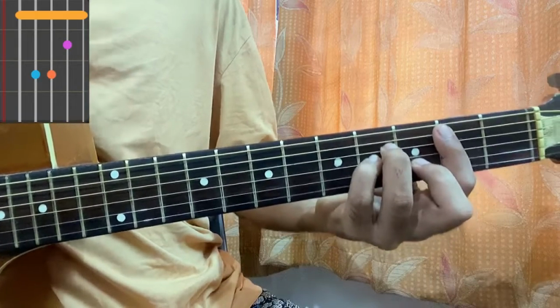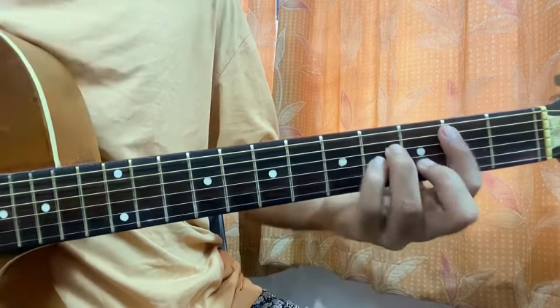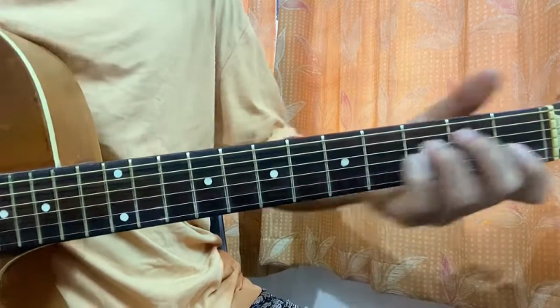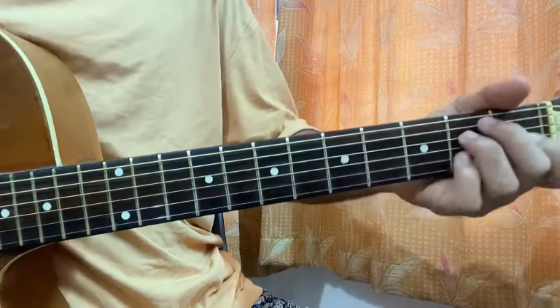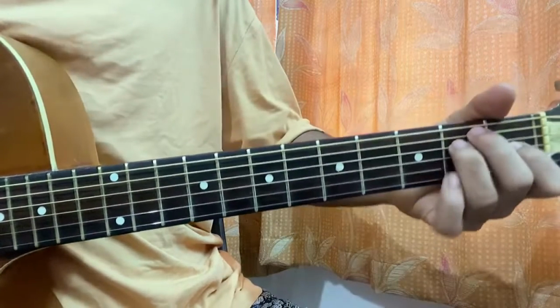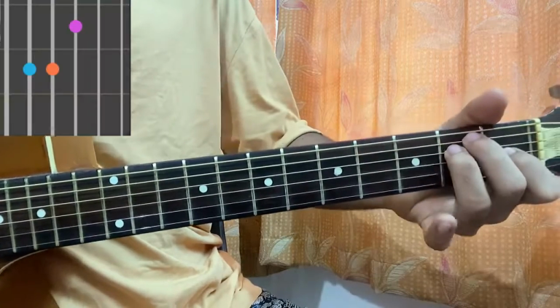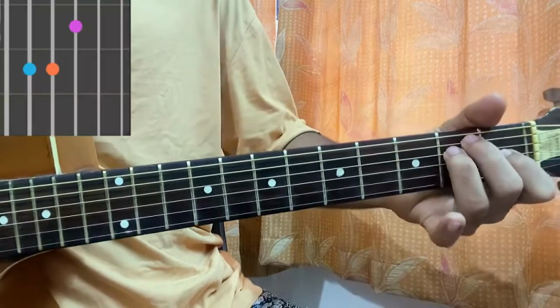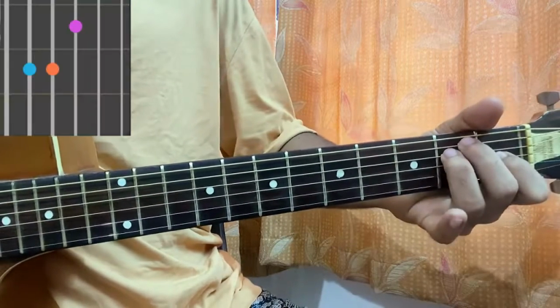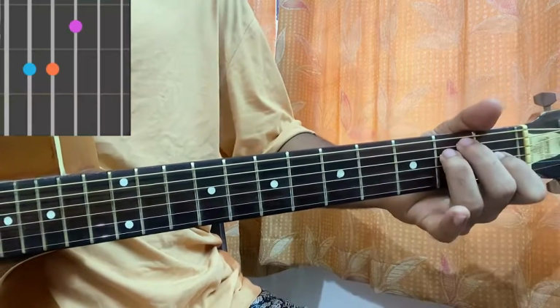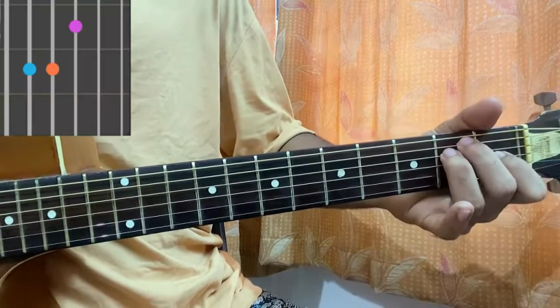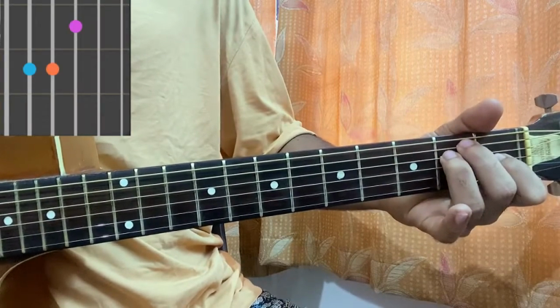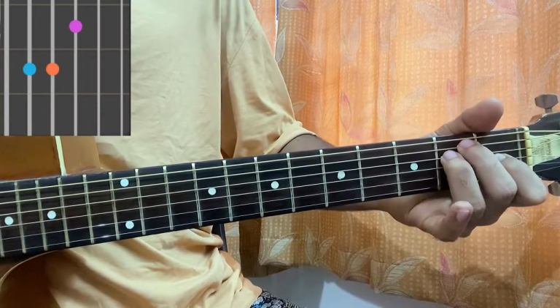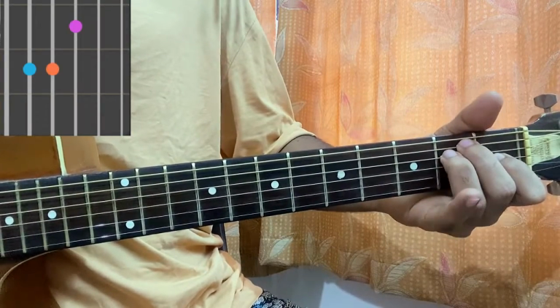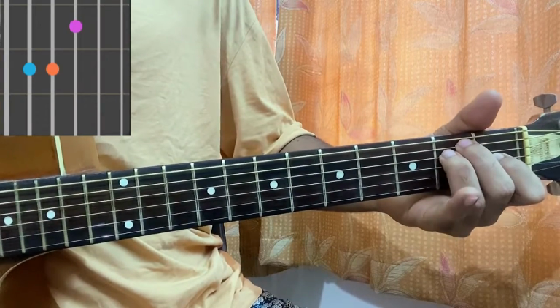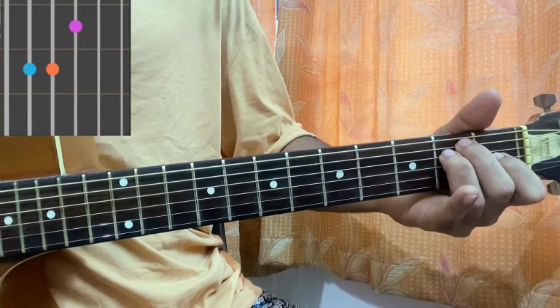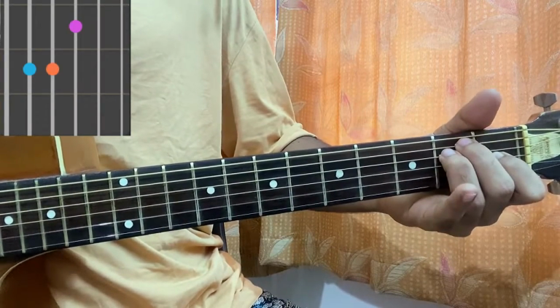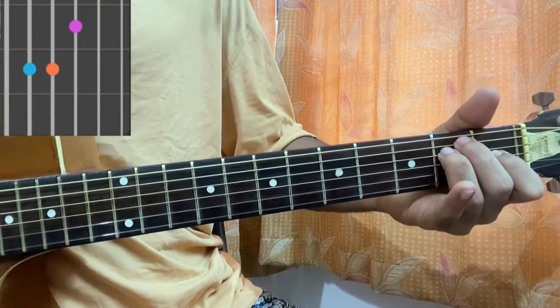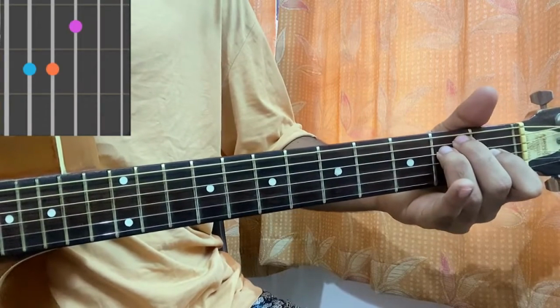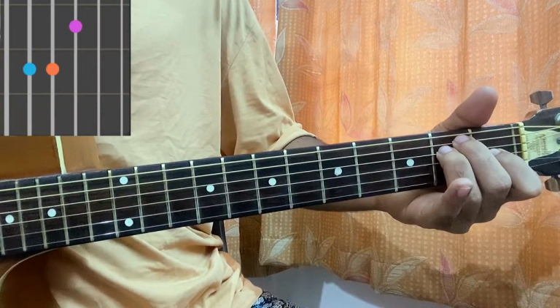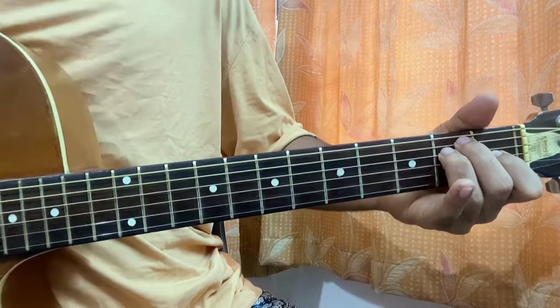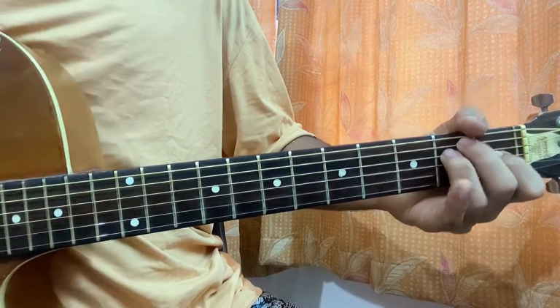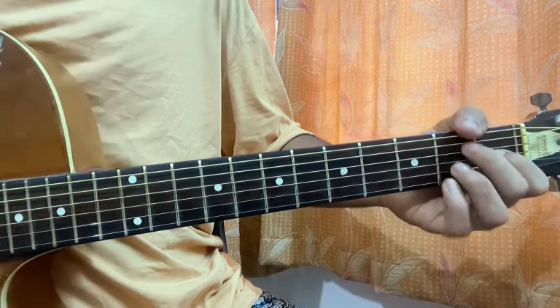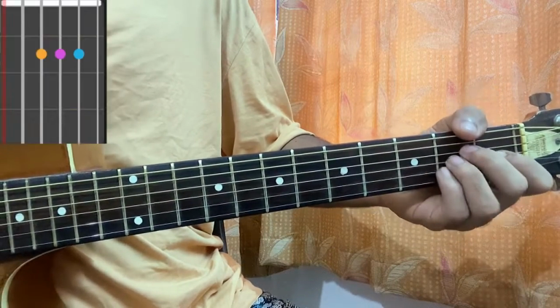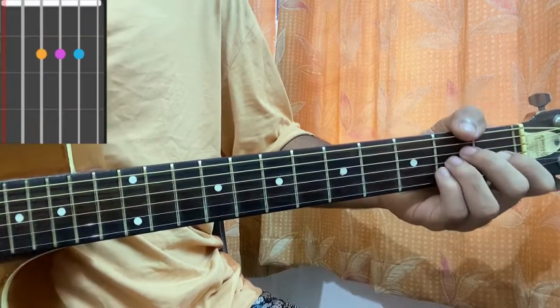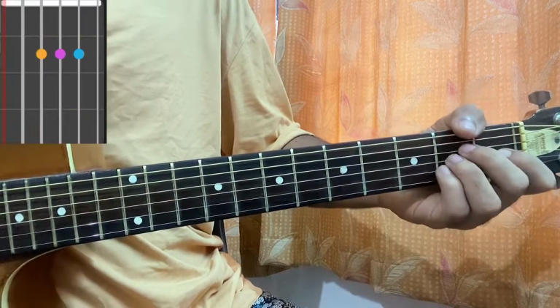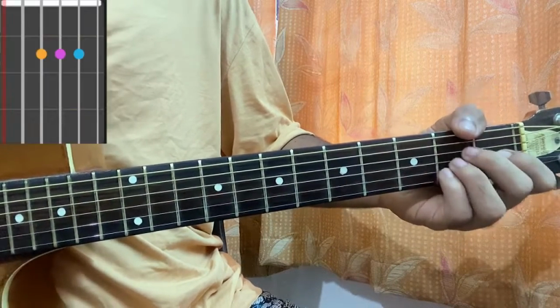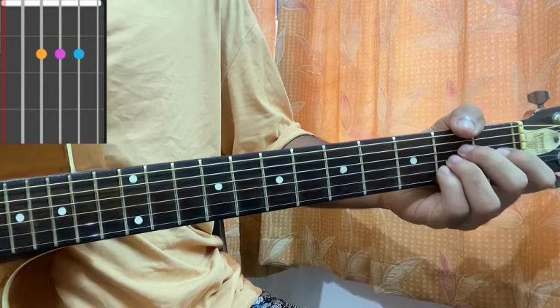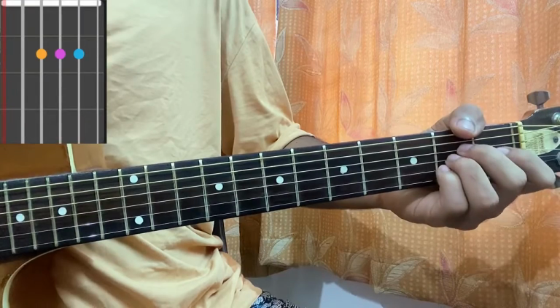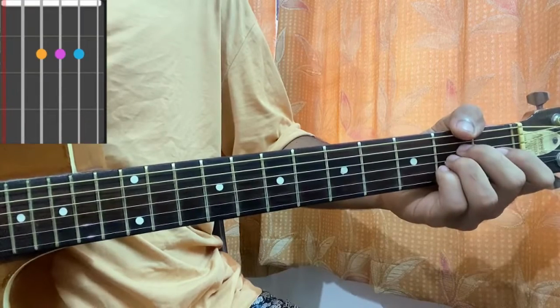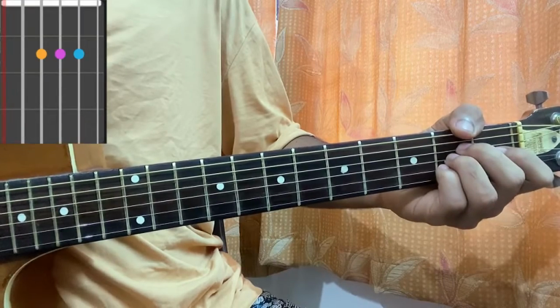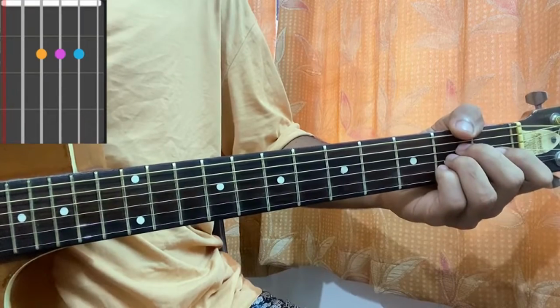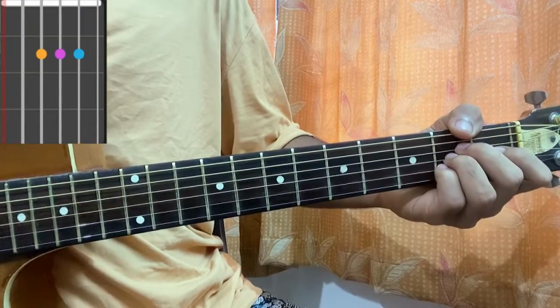Next is E major open: 2nd fret, 2nd fret, 1st fret, open, open on A — mute, open, 2nd, 2nd, 2nd, open.